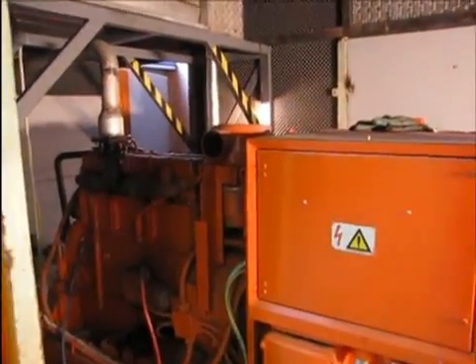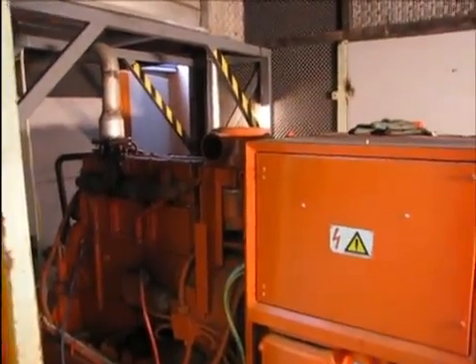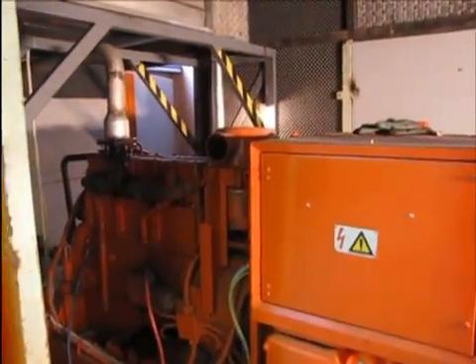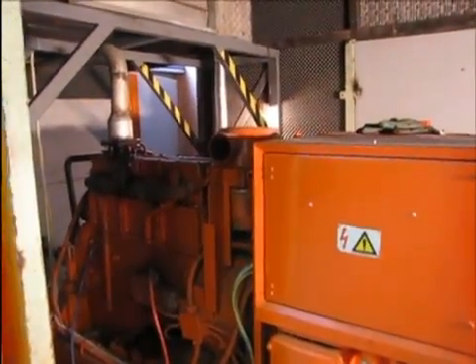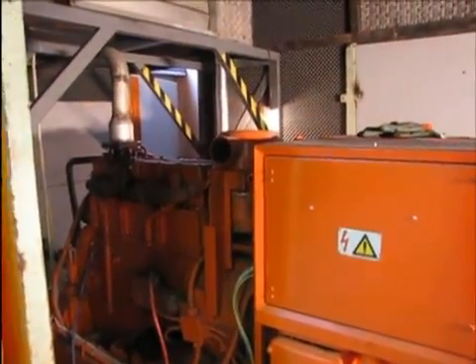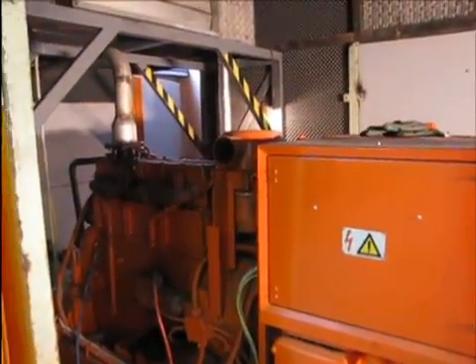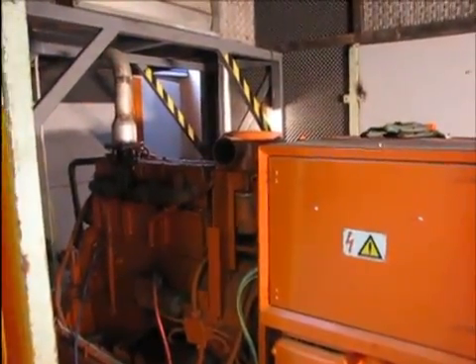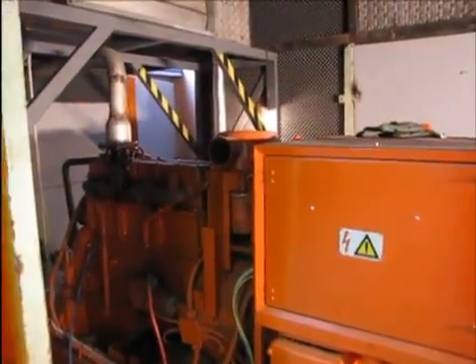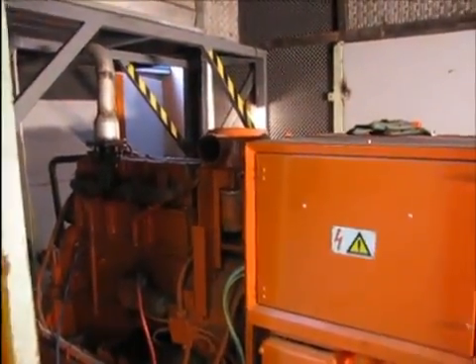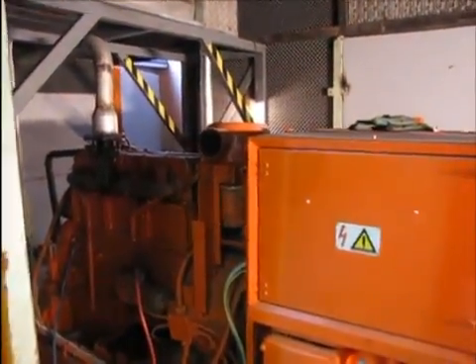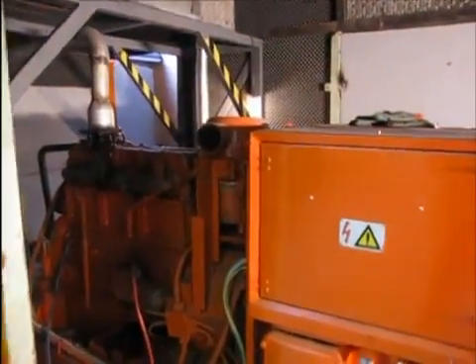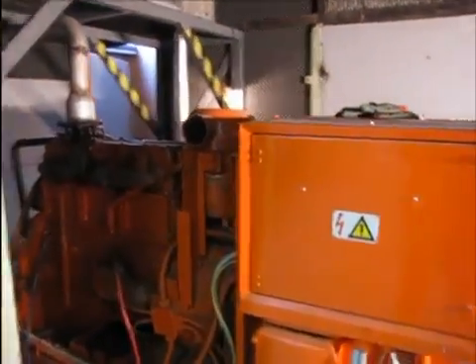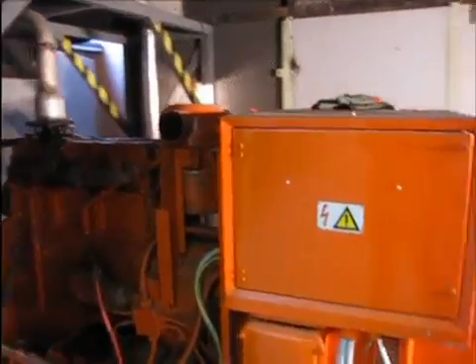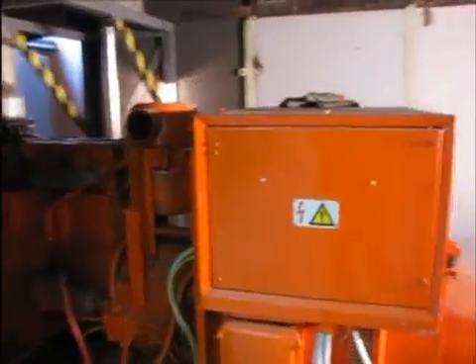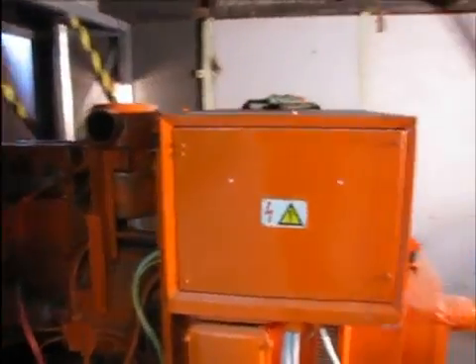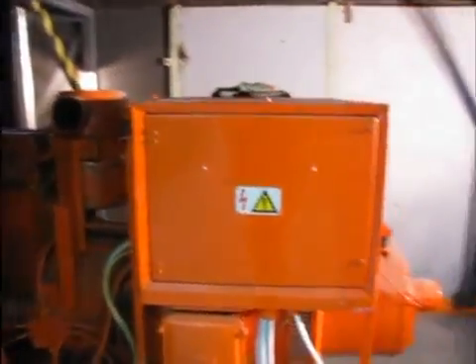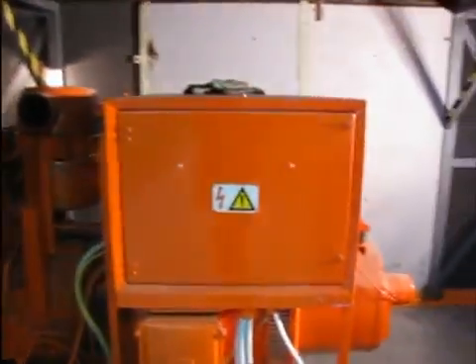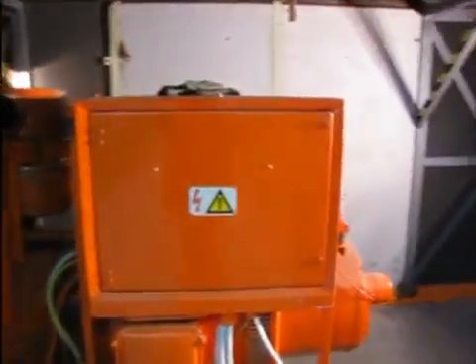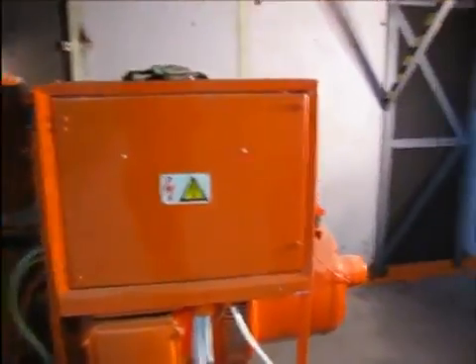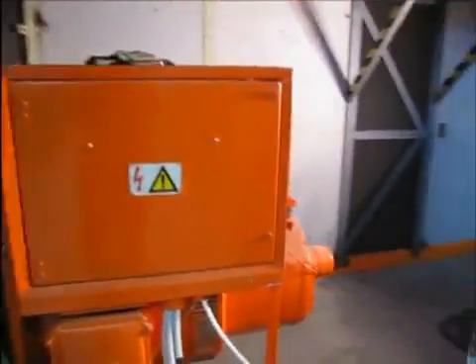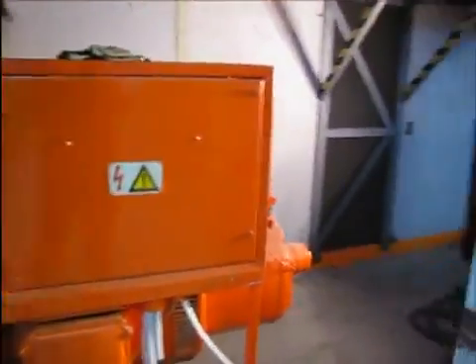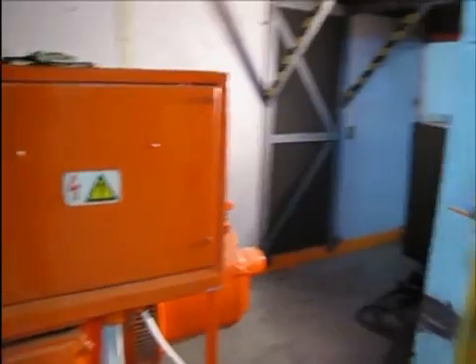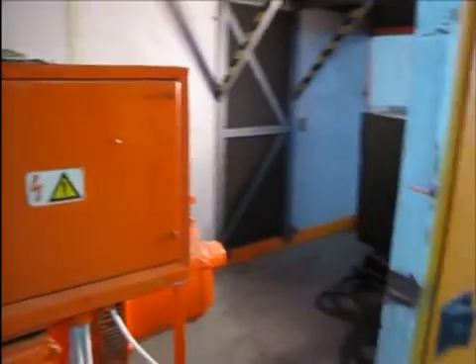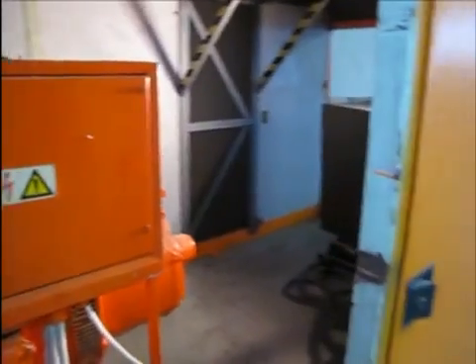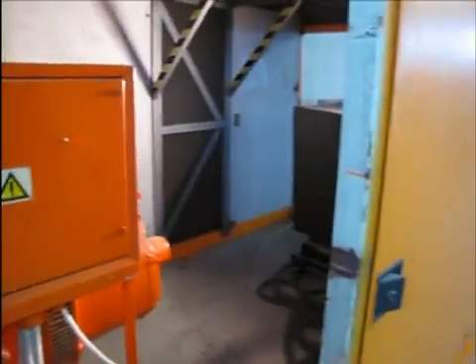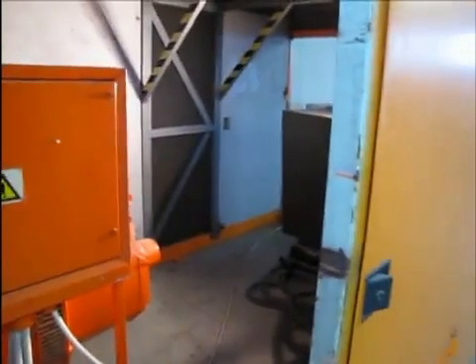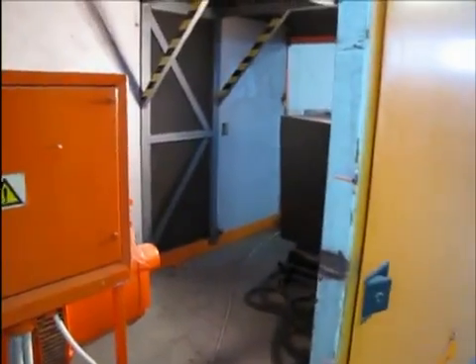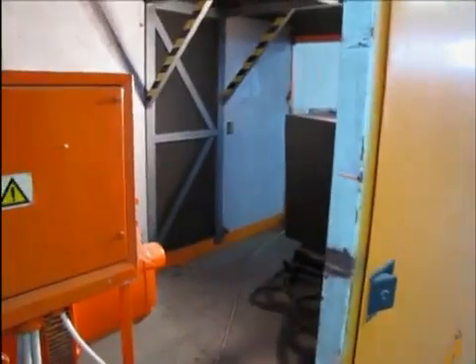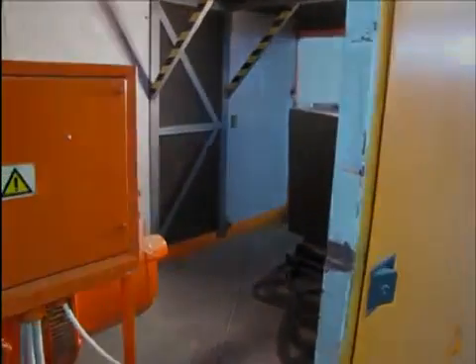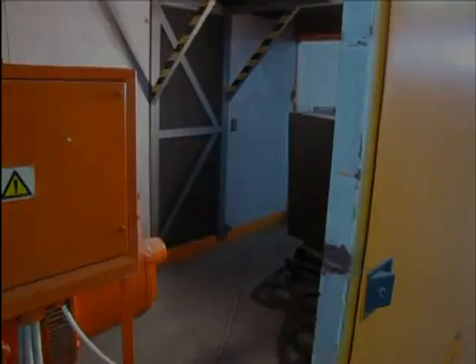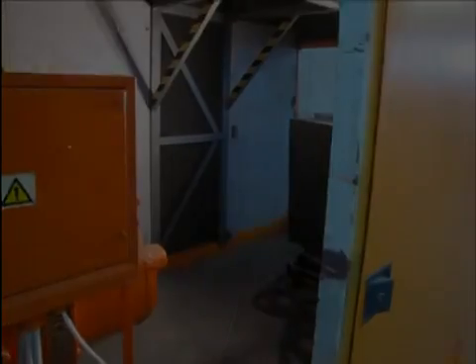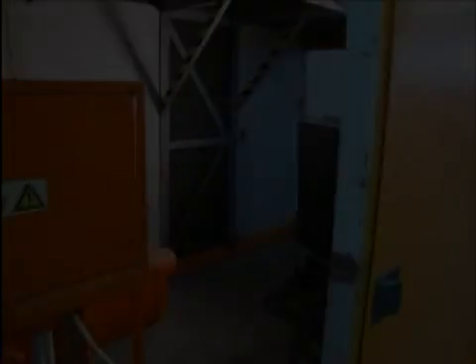The plant can be assembled in a modular system, ranging from 2 to 50 megawatts. Each module has a capacity of 2 megawatts per hour.